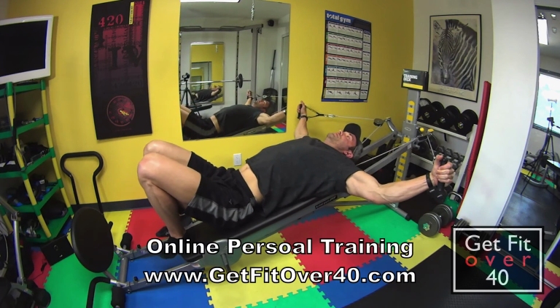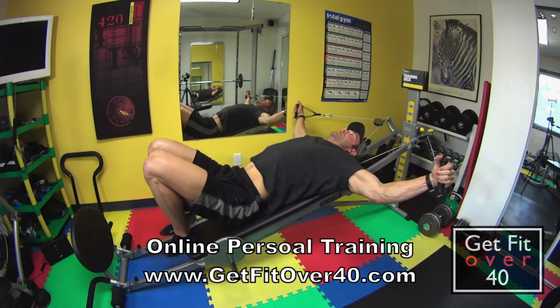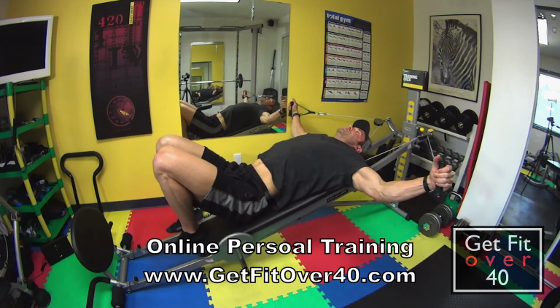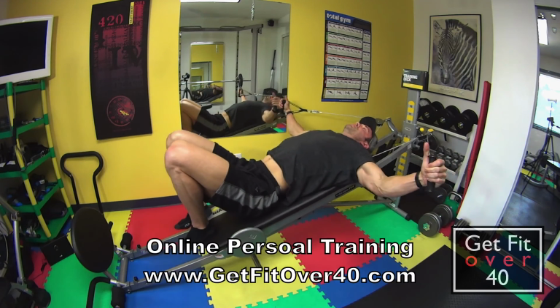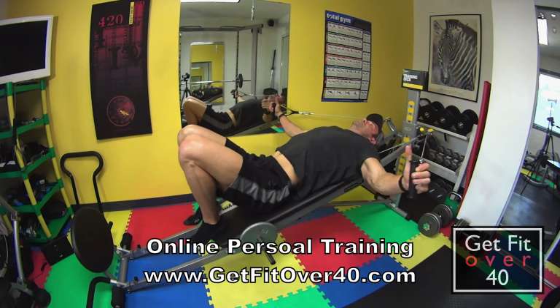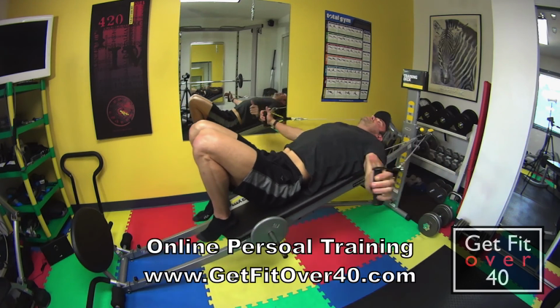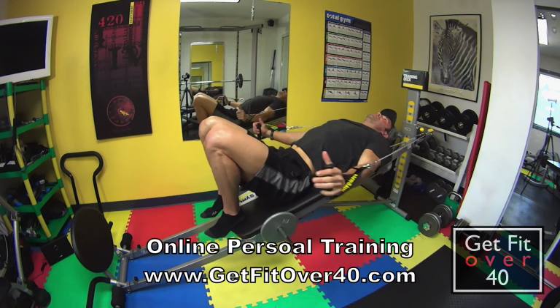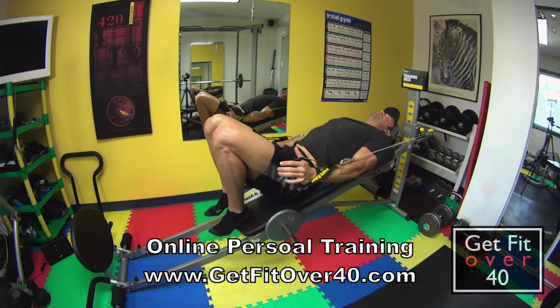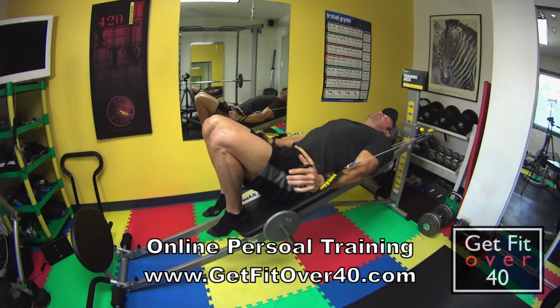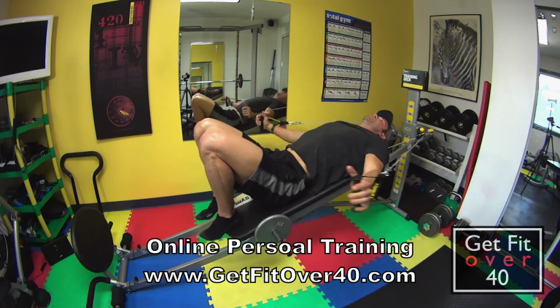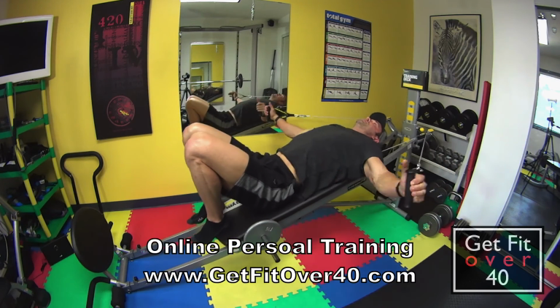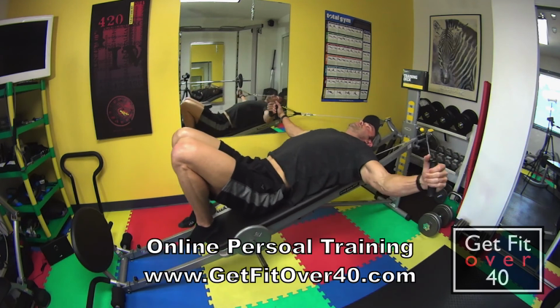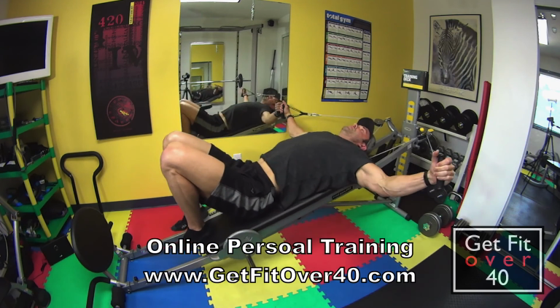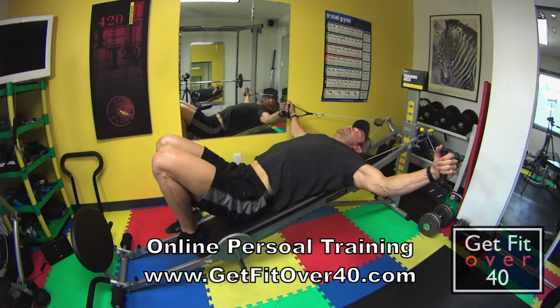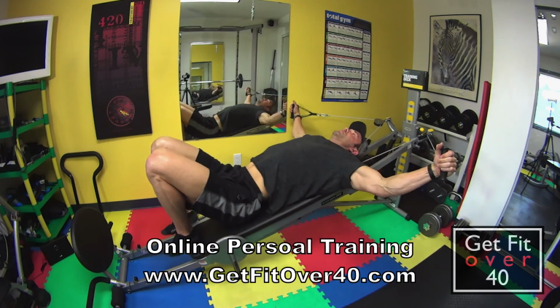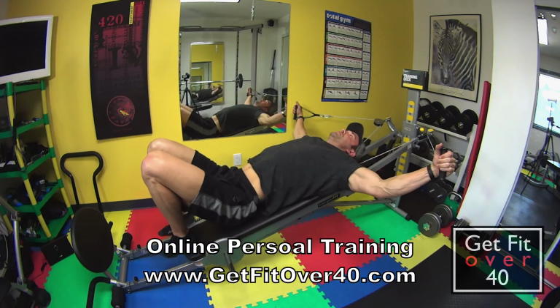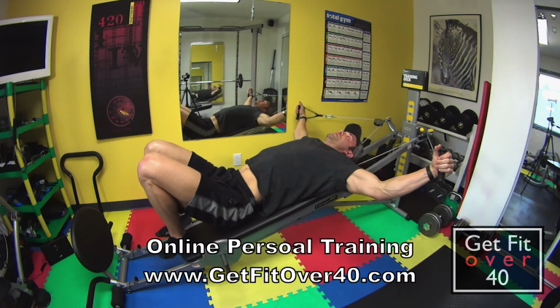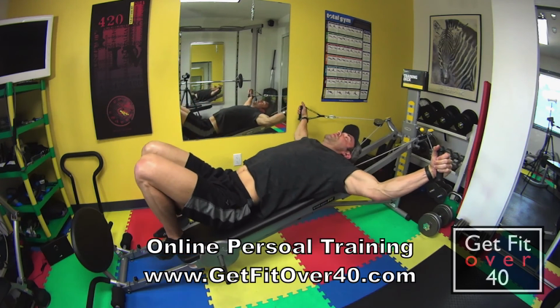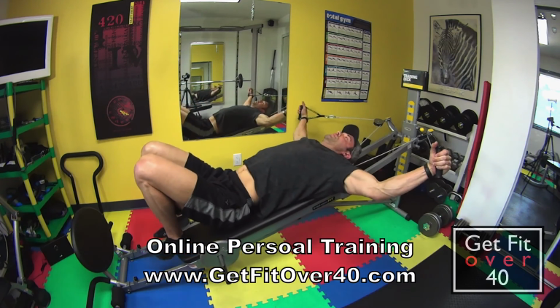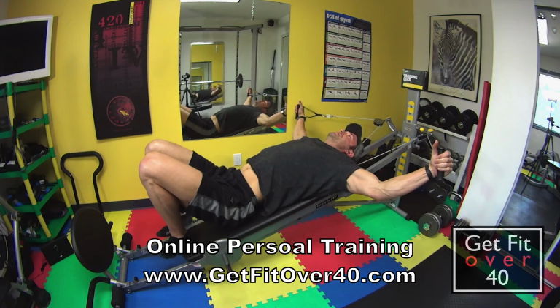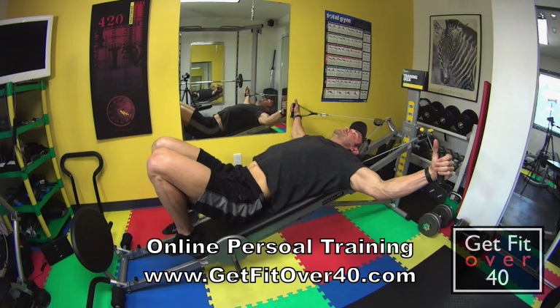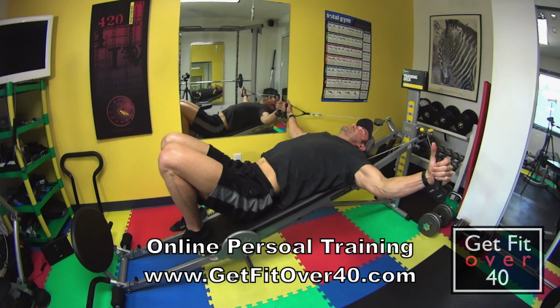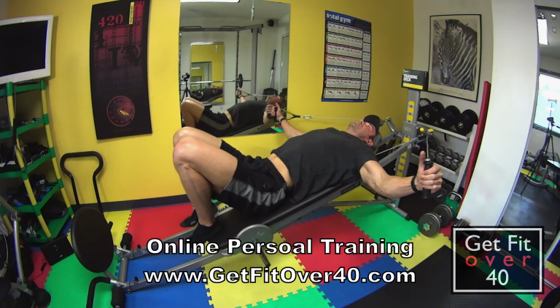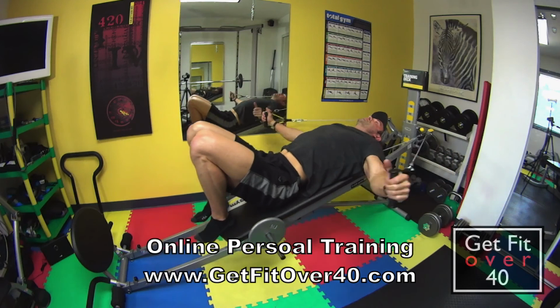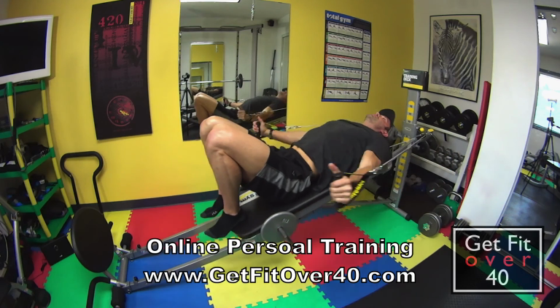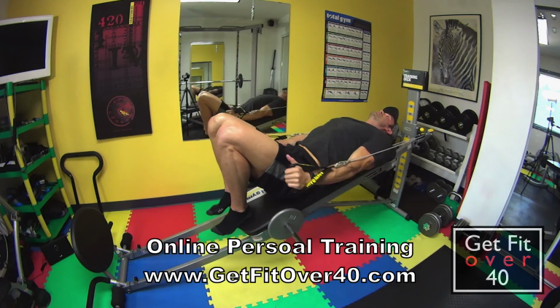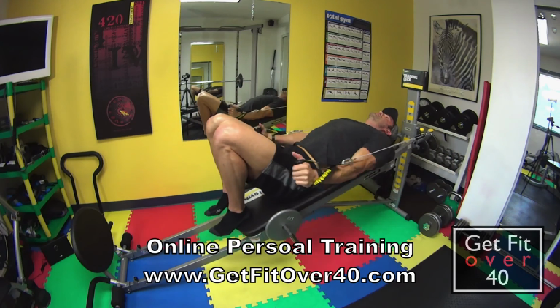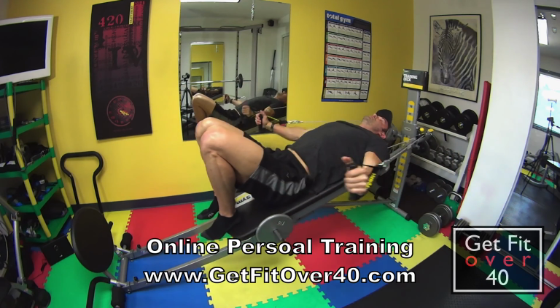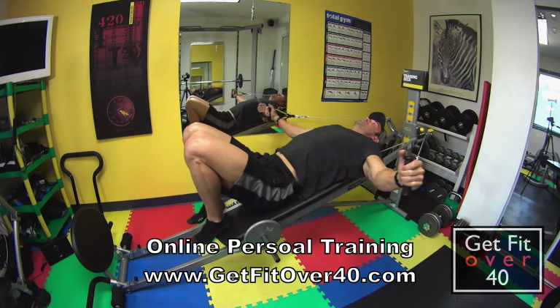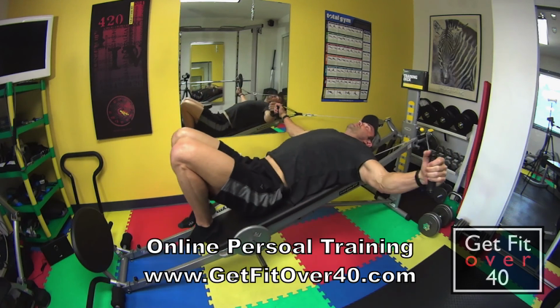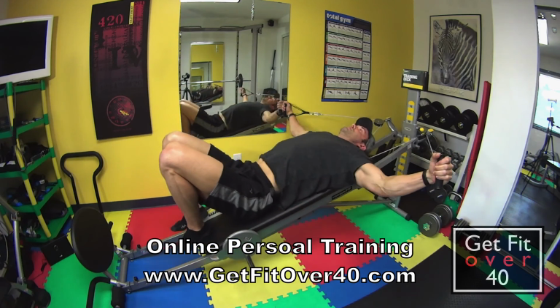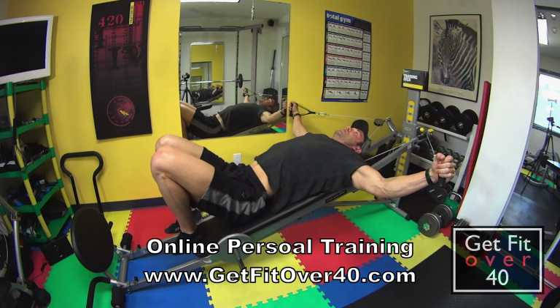You're going to want to start a little light with this one and work your way up as you get stronger.